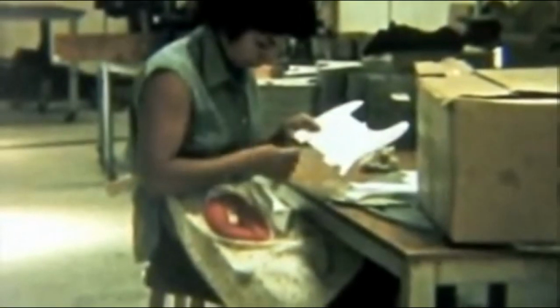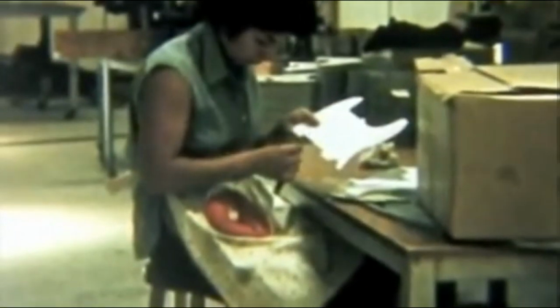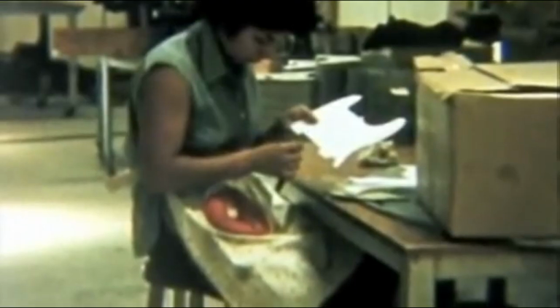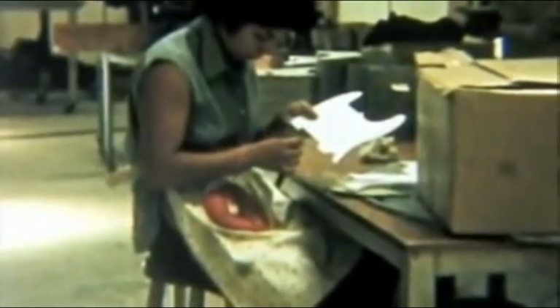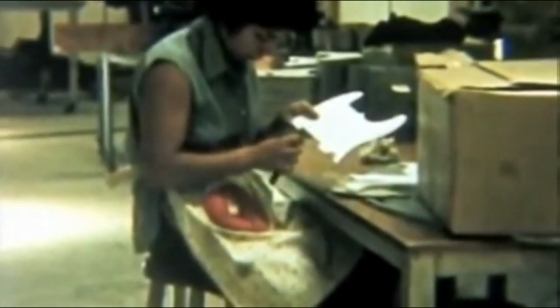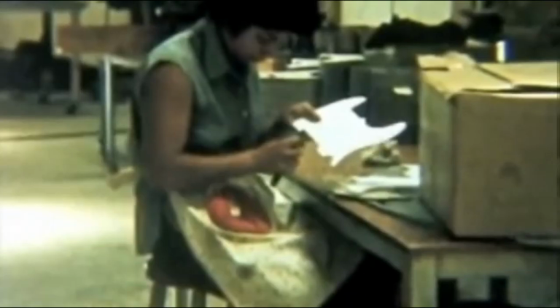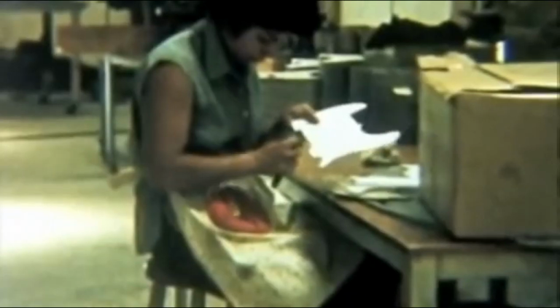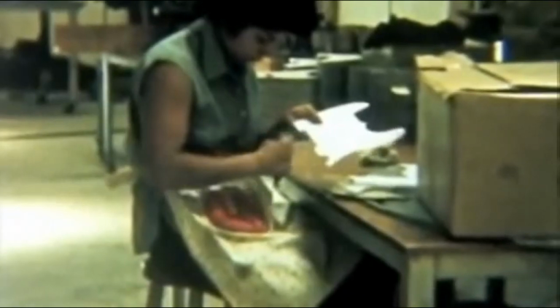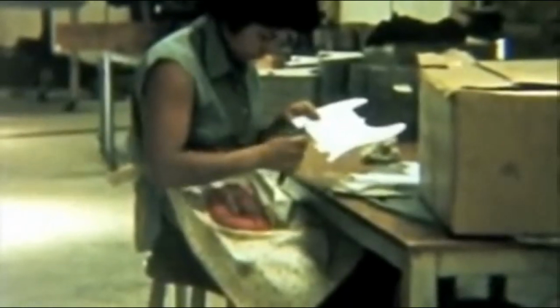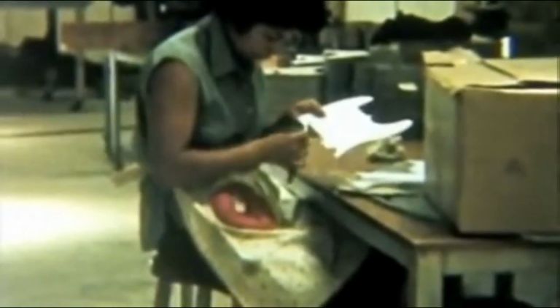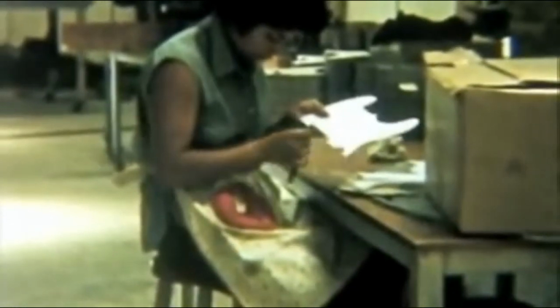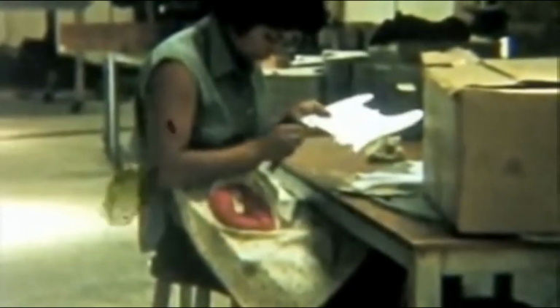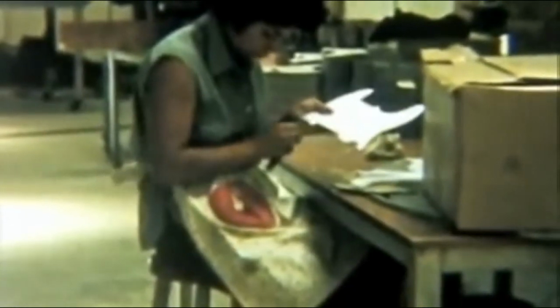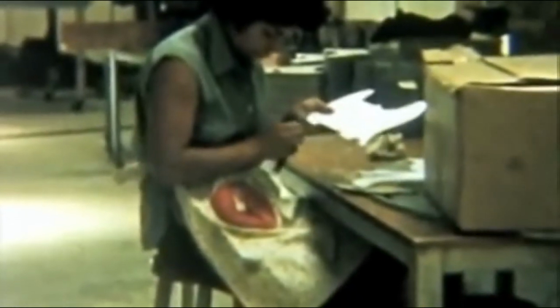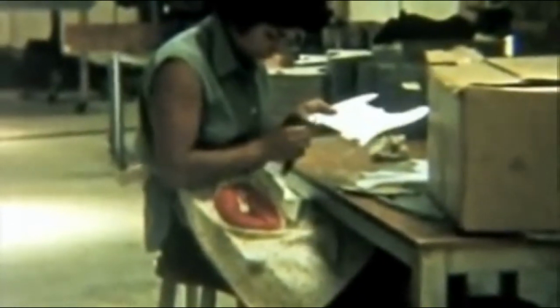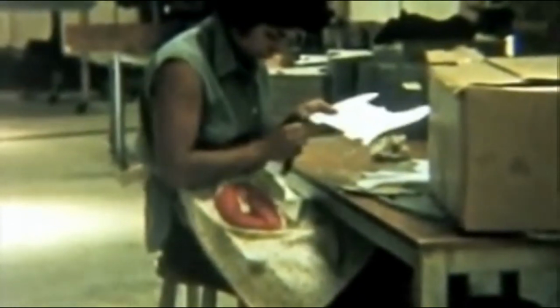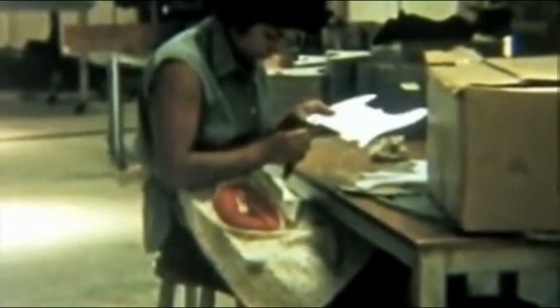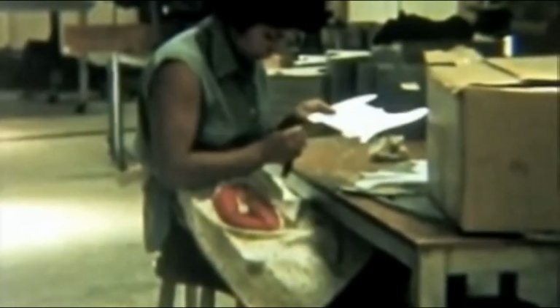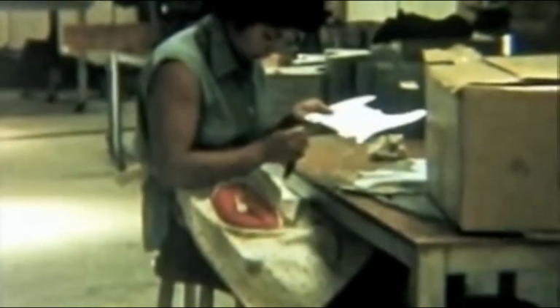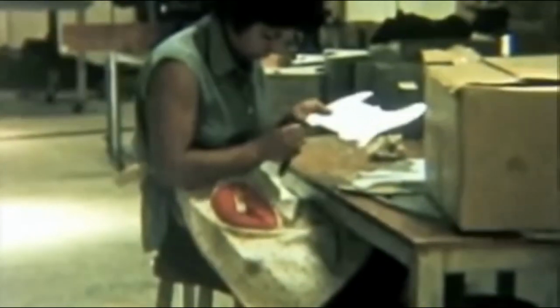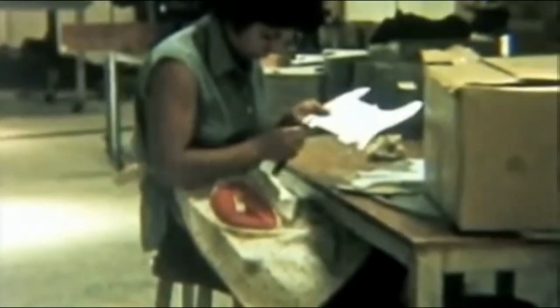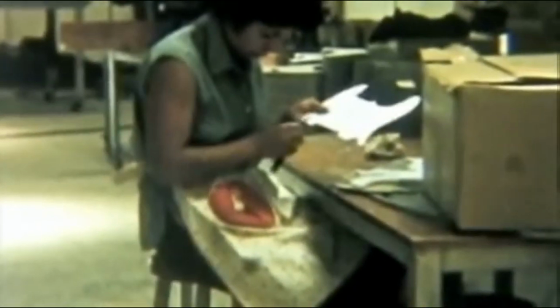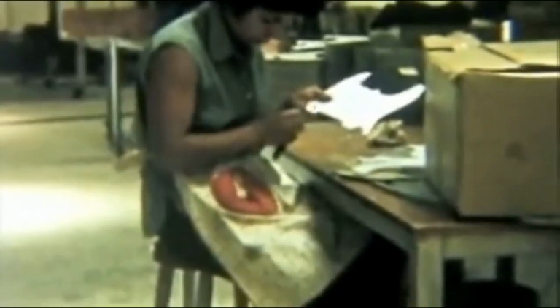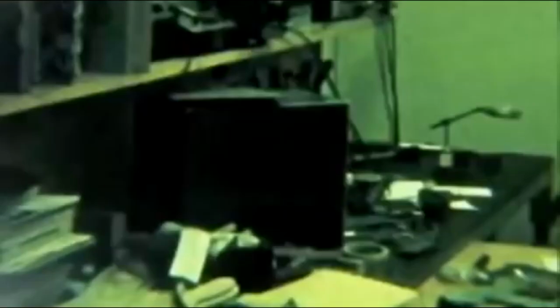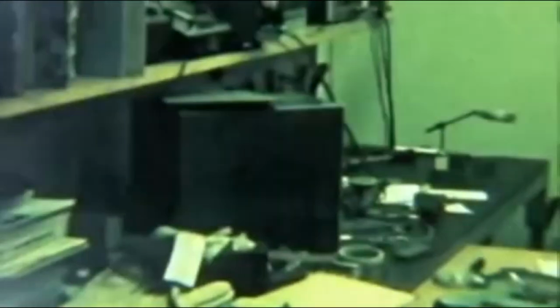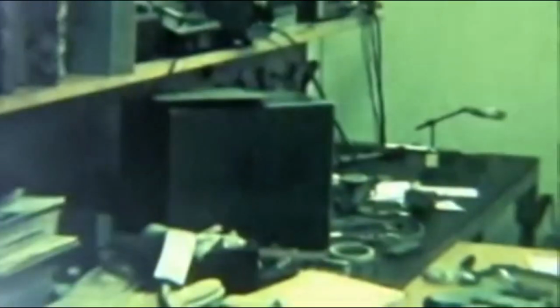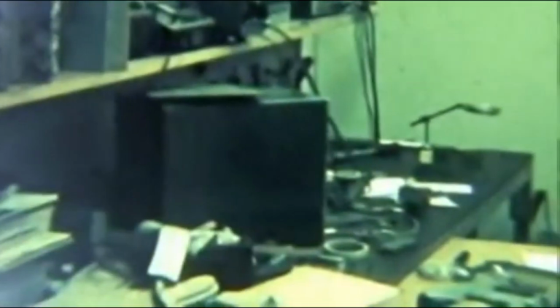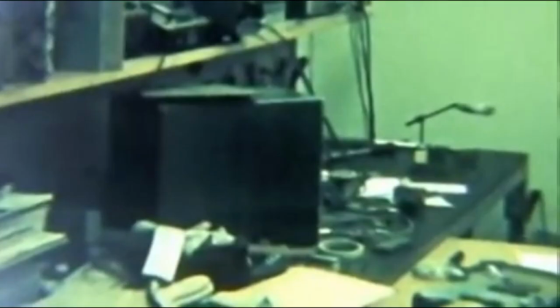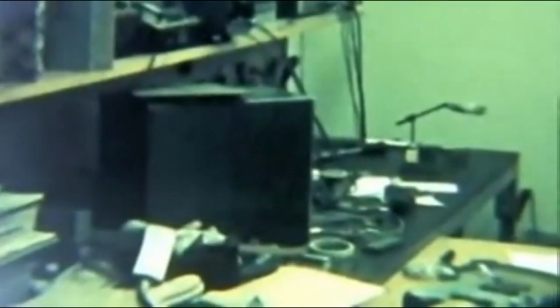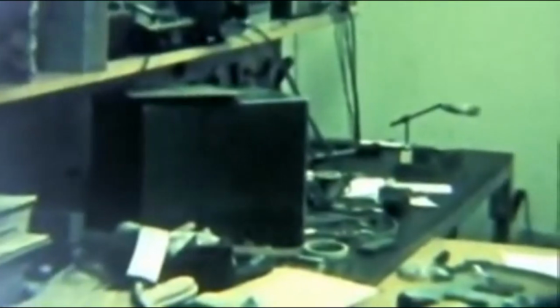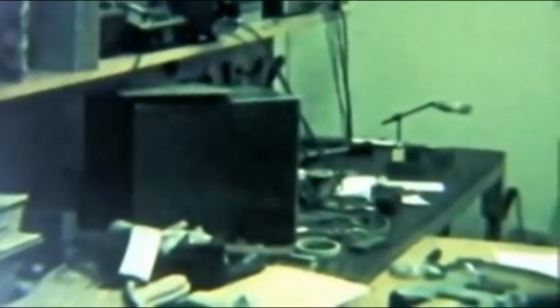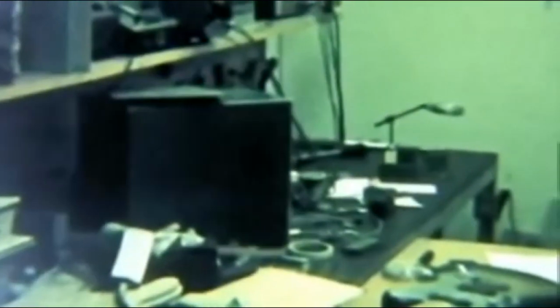Cleaning up the edges on a pickguard — a Telecaster pickguard. That's an Esquire pickguard, isn't it? Because there's no cutout for the...